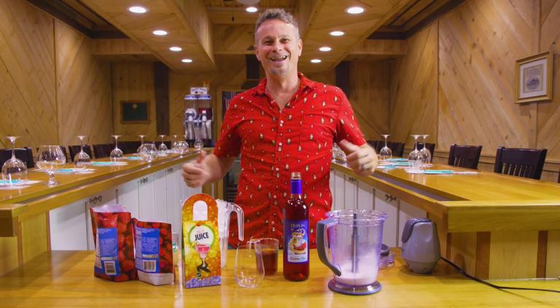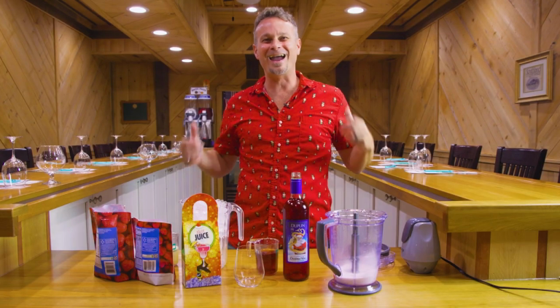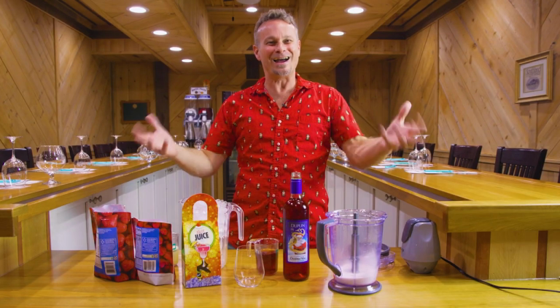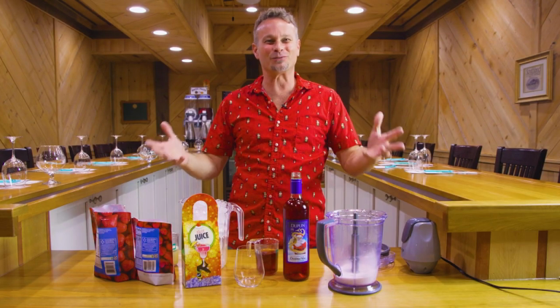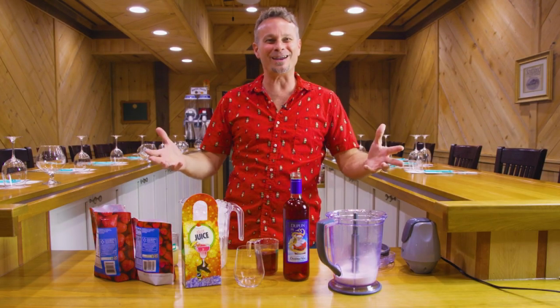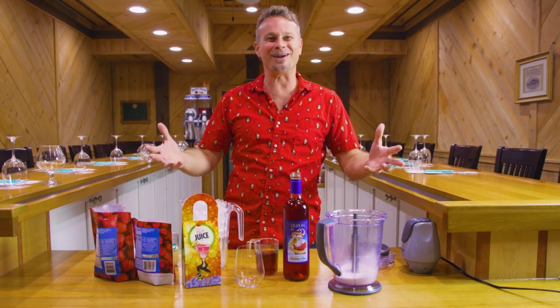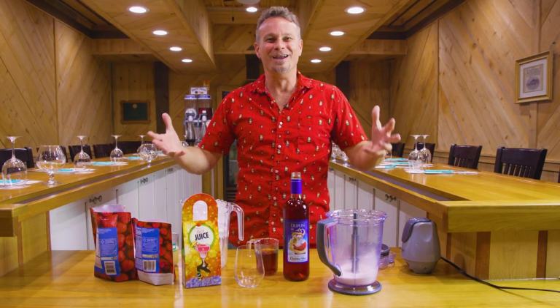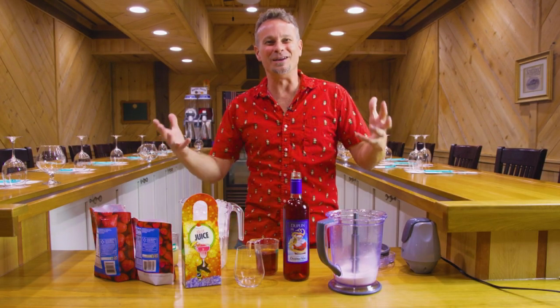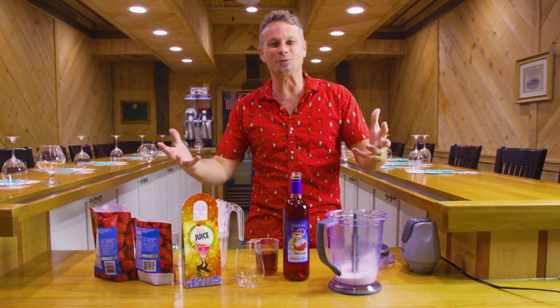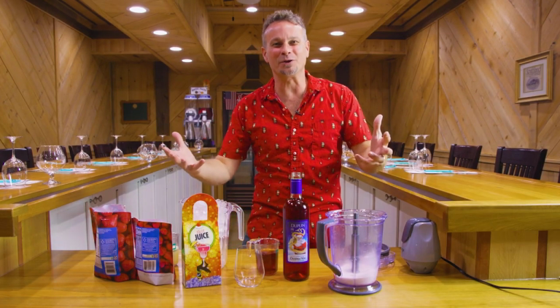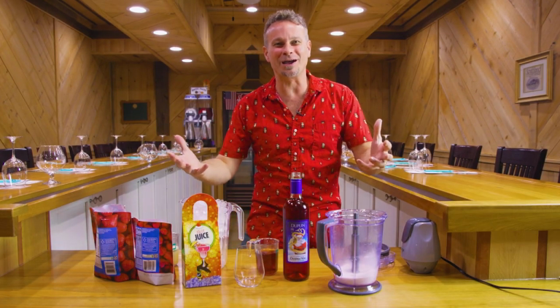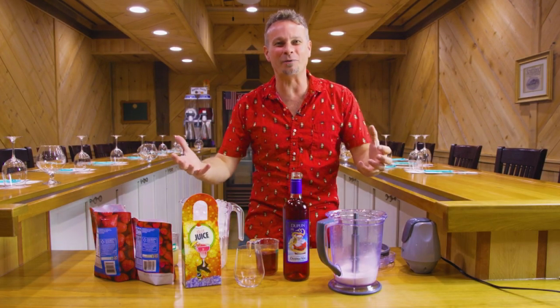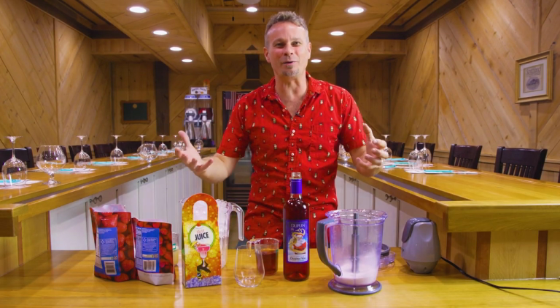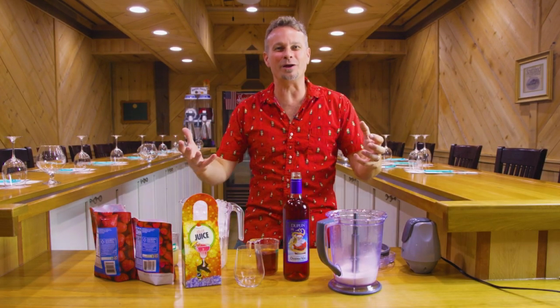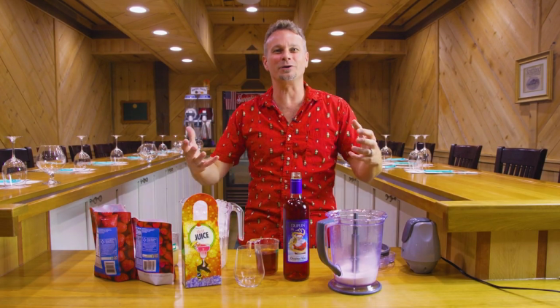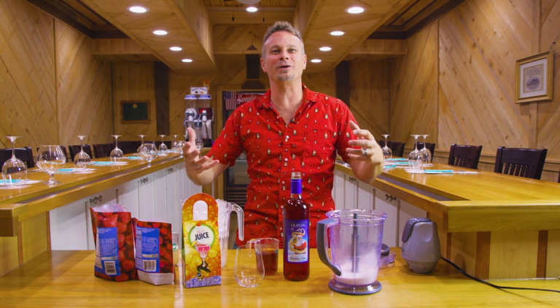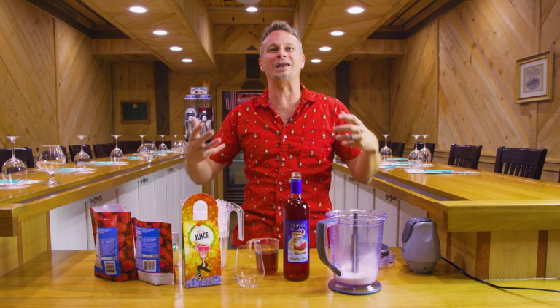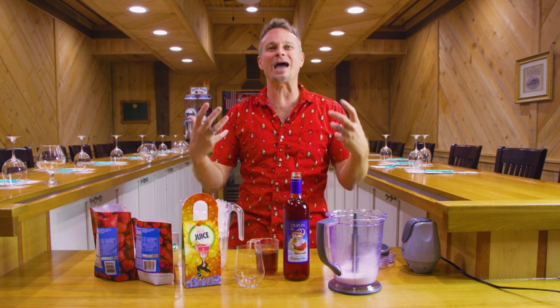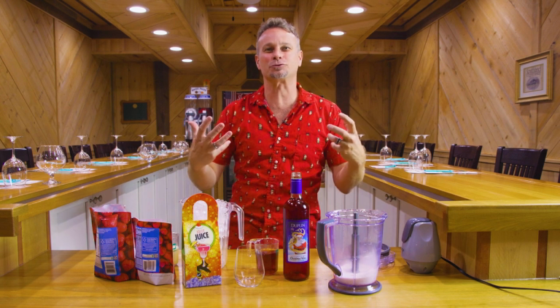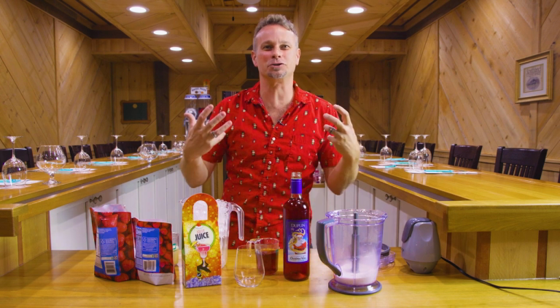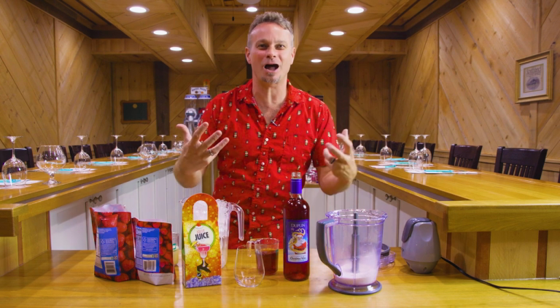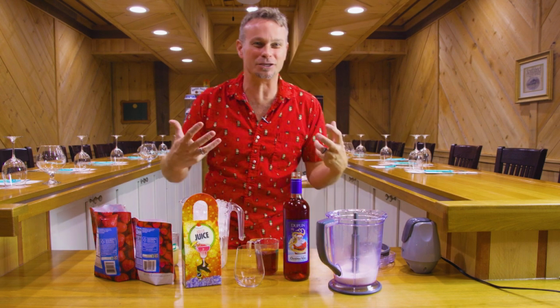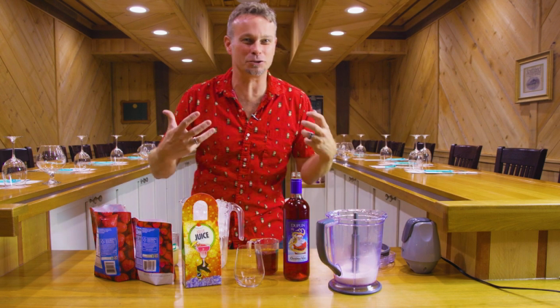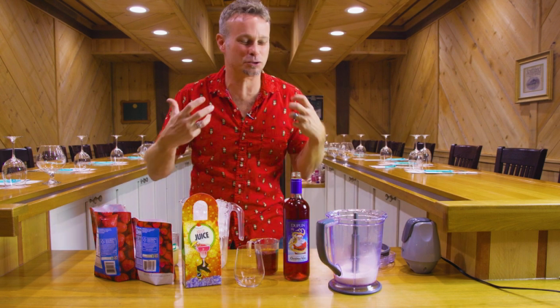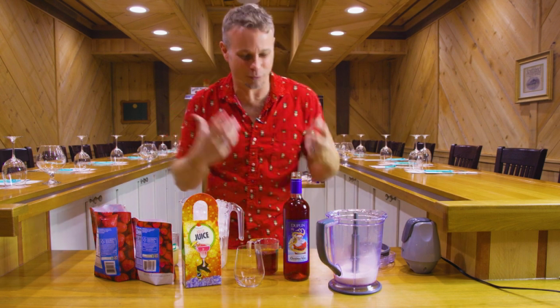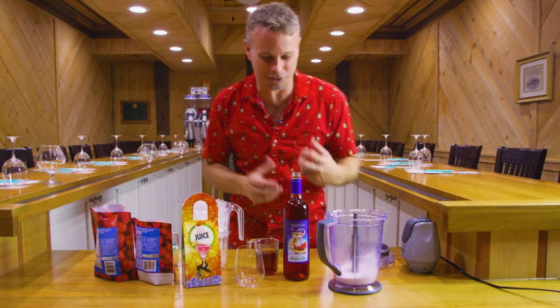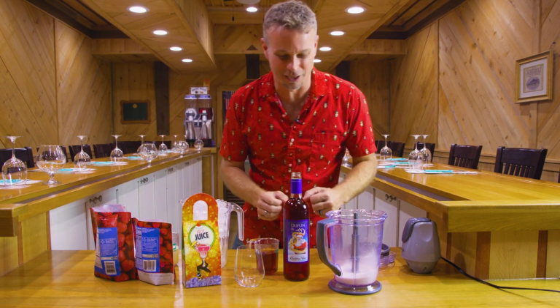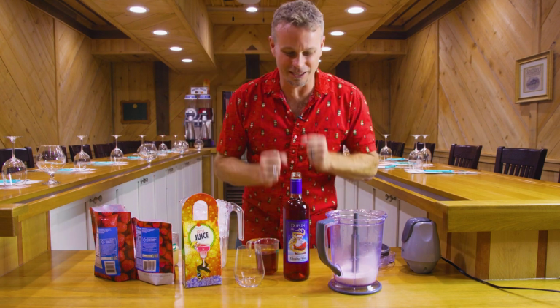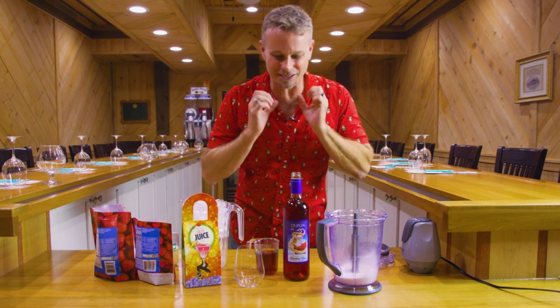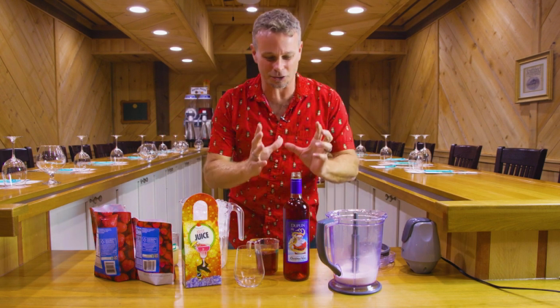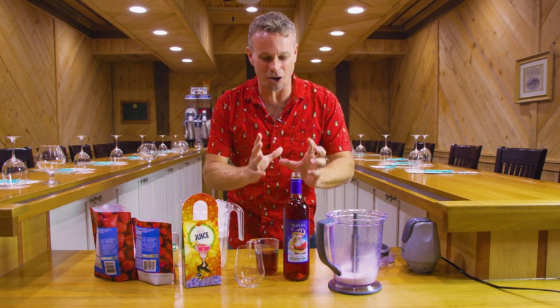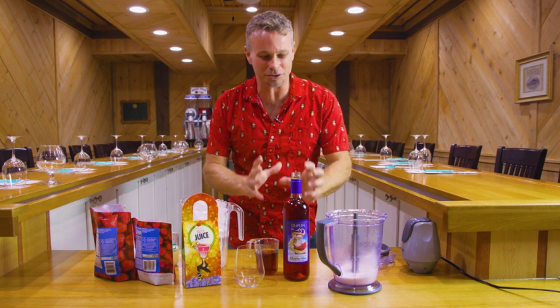Hey guys, Frank here, and this week on Dine & Wine, we are doing an Extra Jolly Juice Sweezer. This thing is awesome.